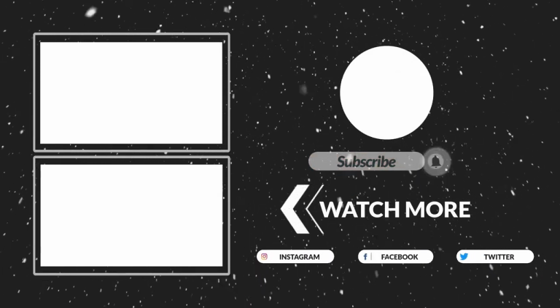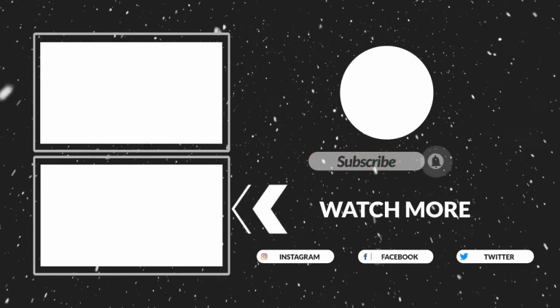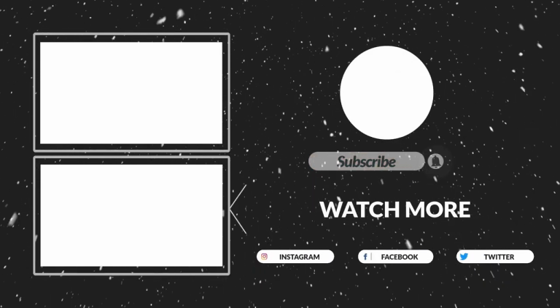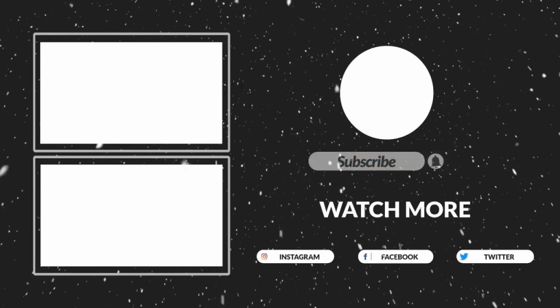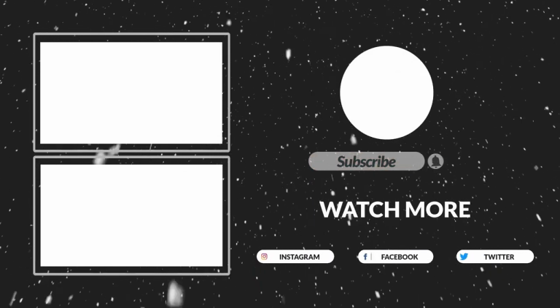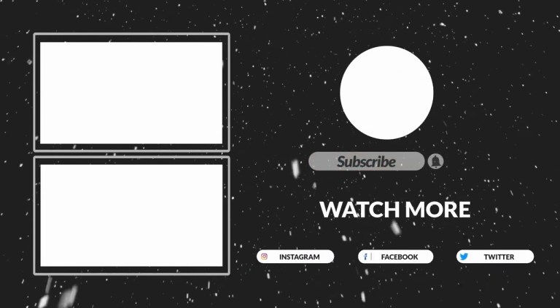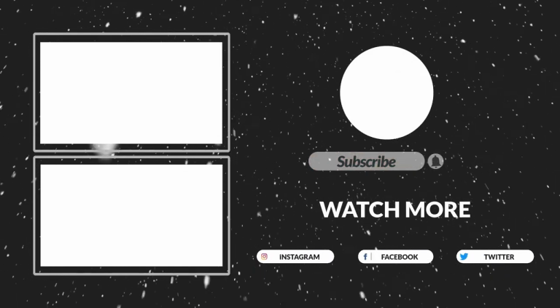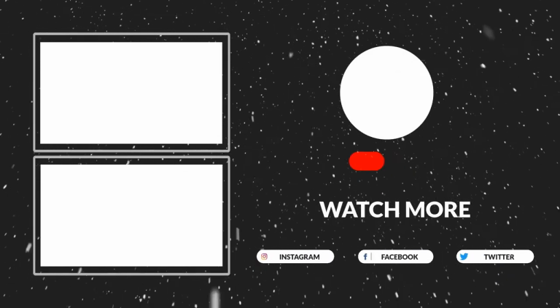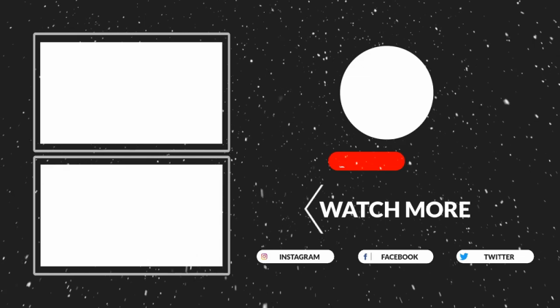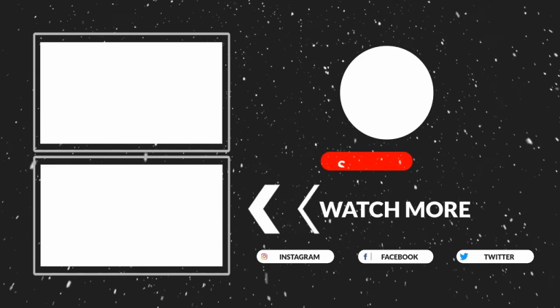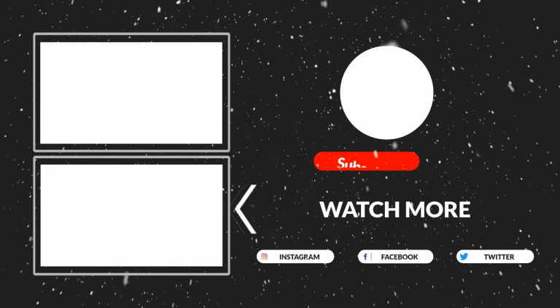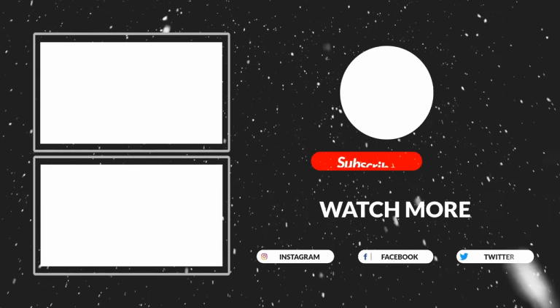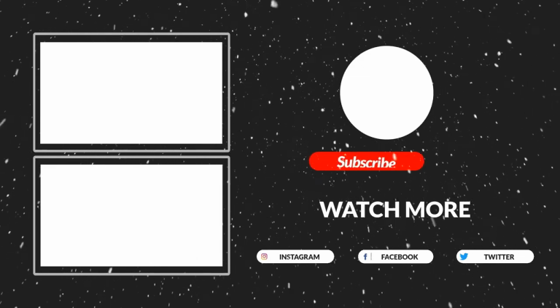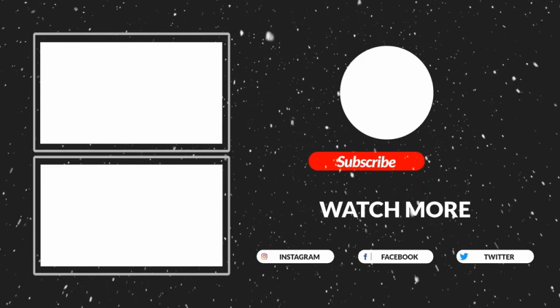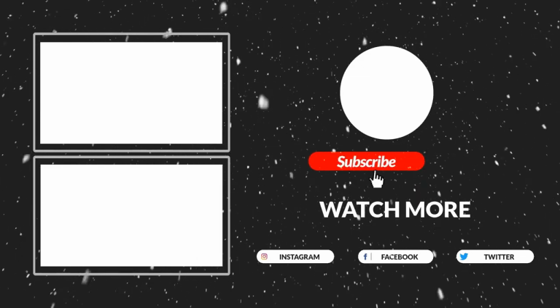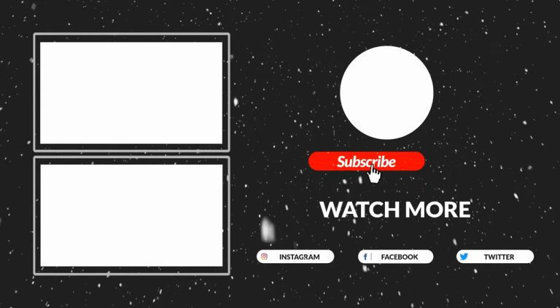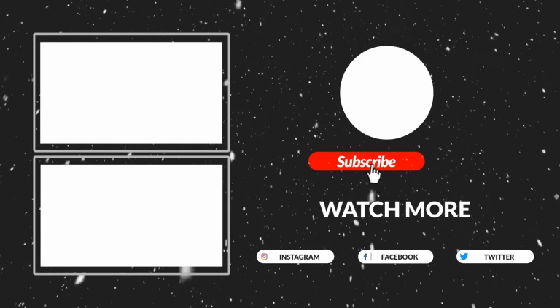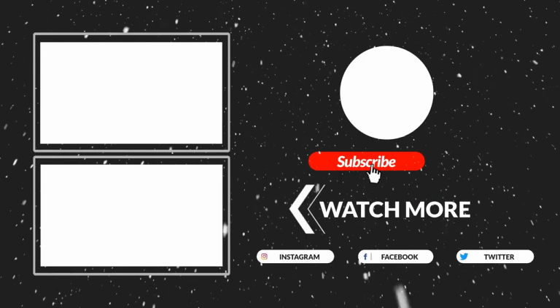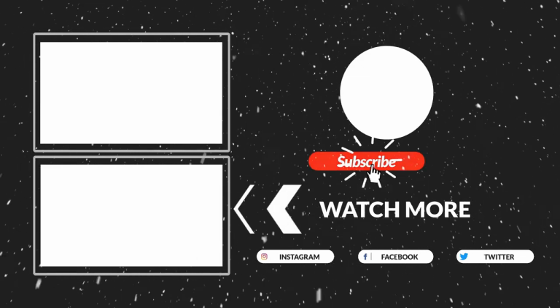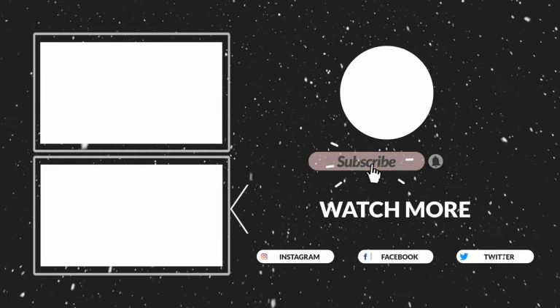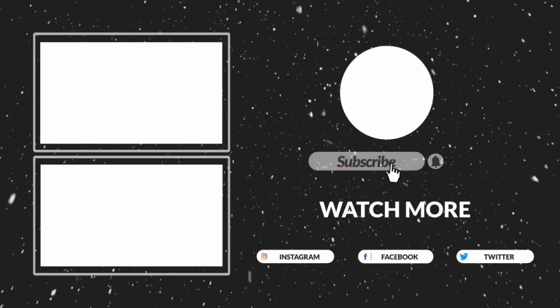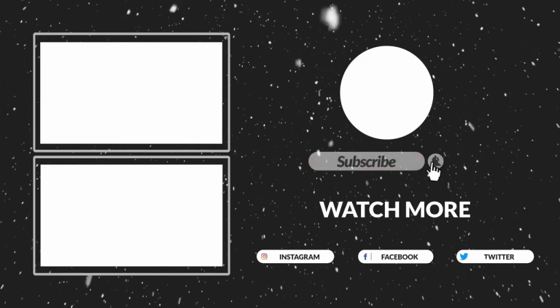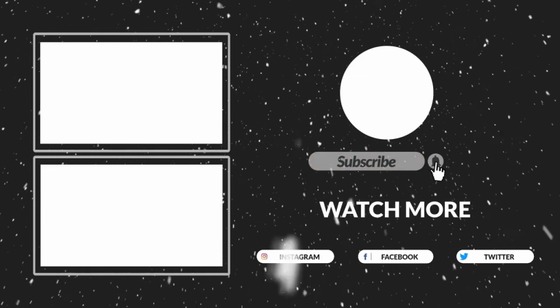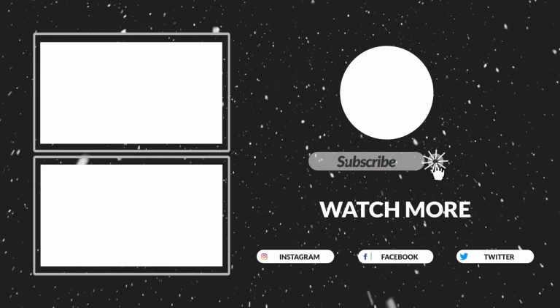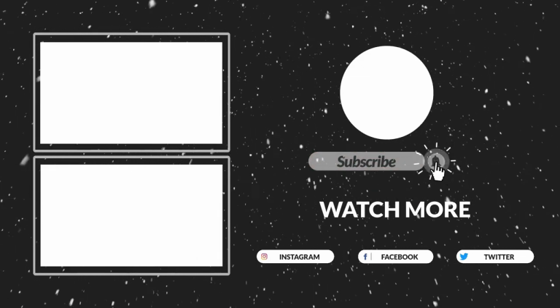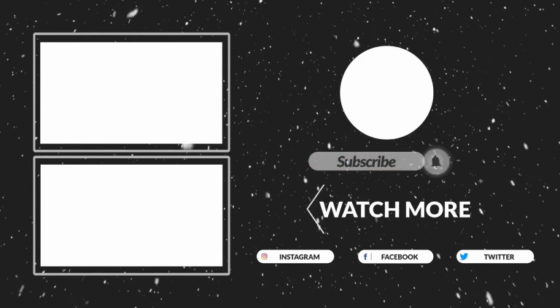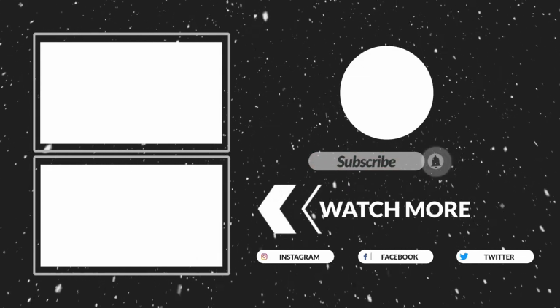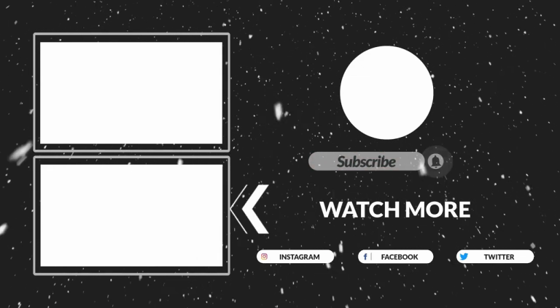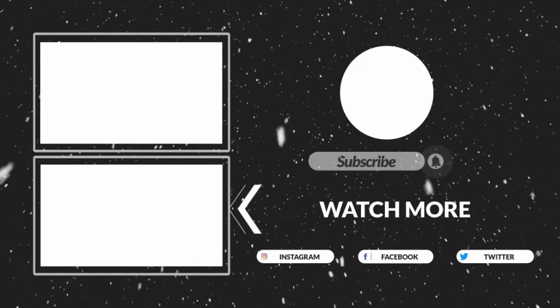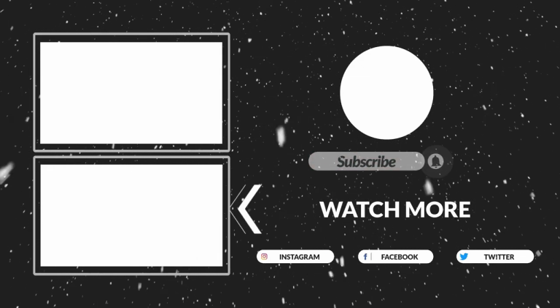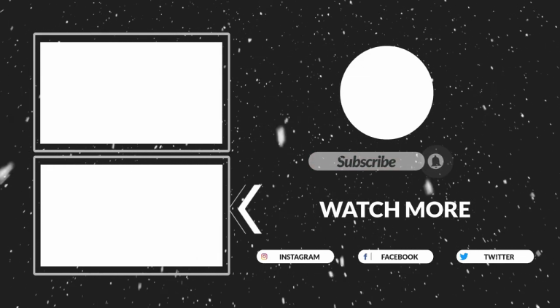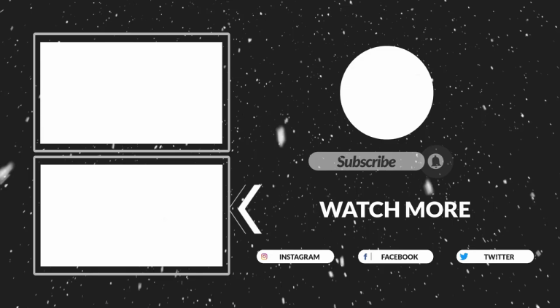Thanks for watching guys, that's all for now. I hope you guys liked this video. If this video was helpful to you, please make sure to like, comment, and subscribe. Hope to see you guys in the next video.